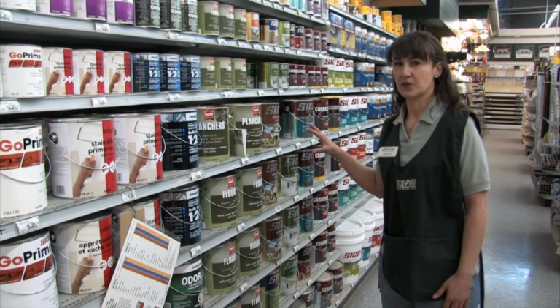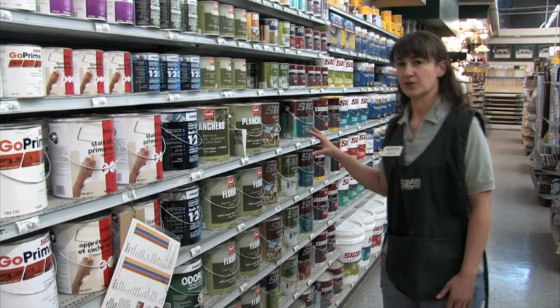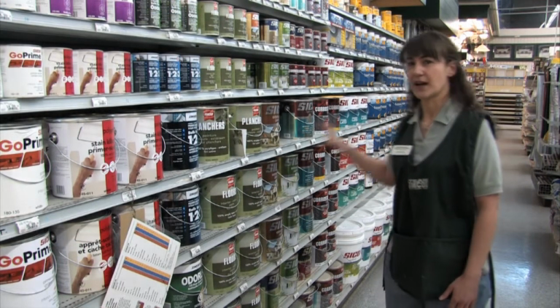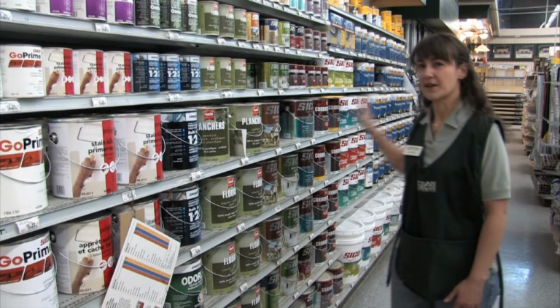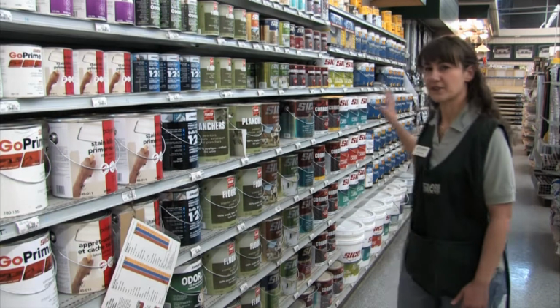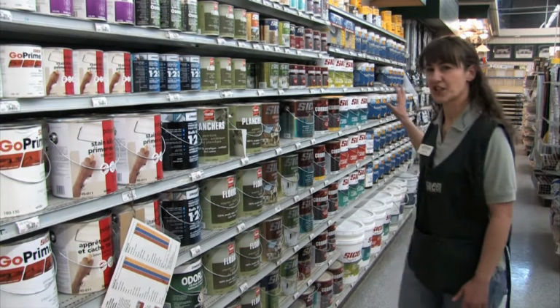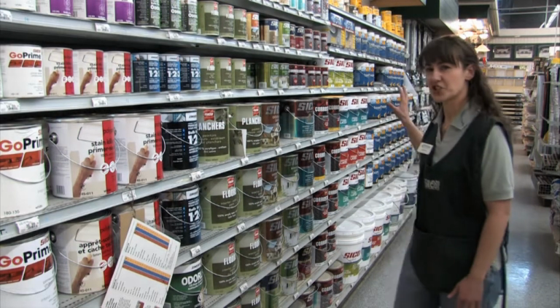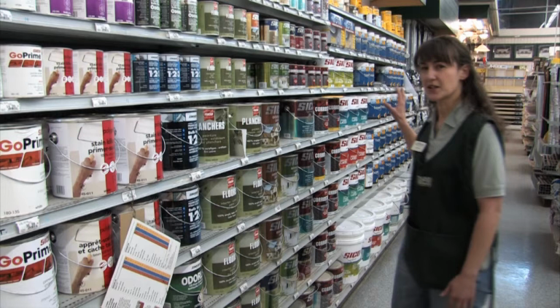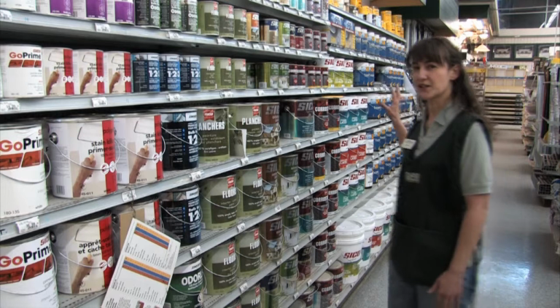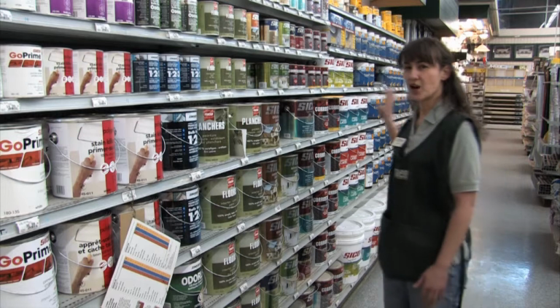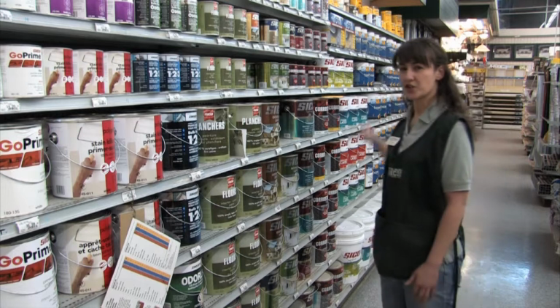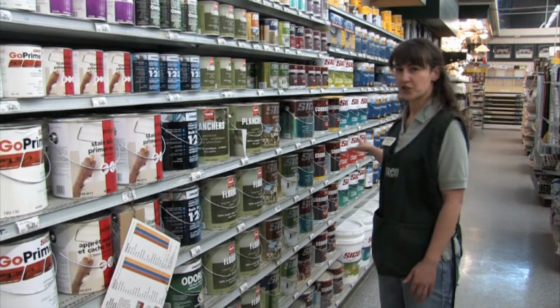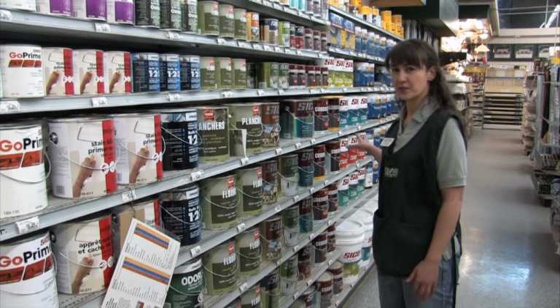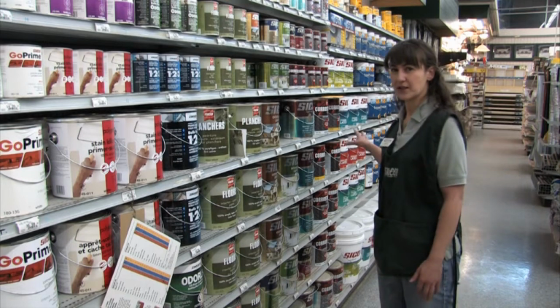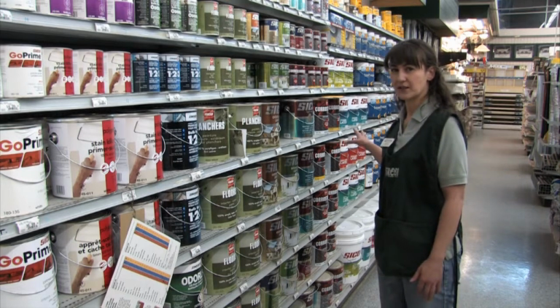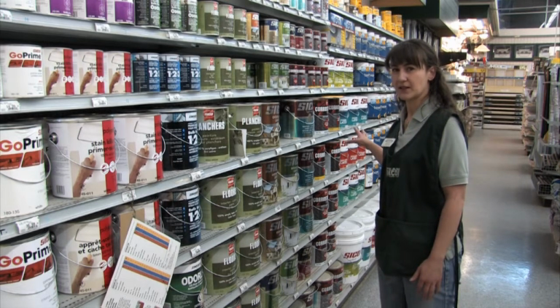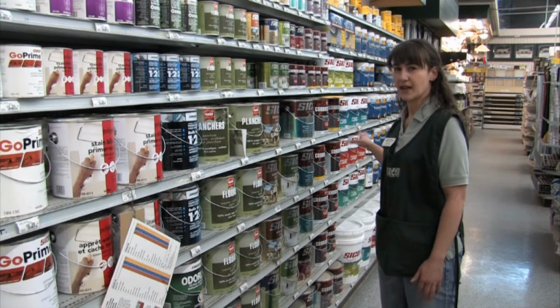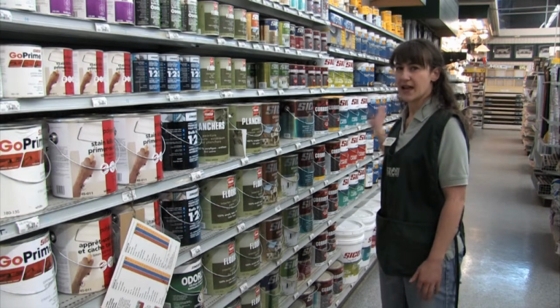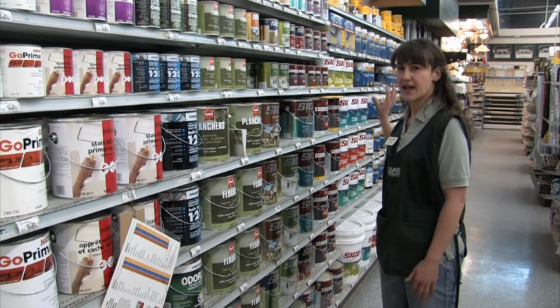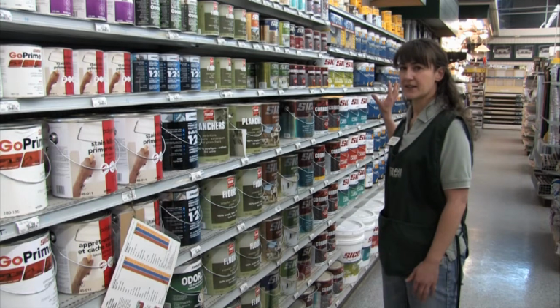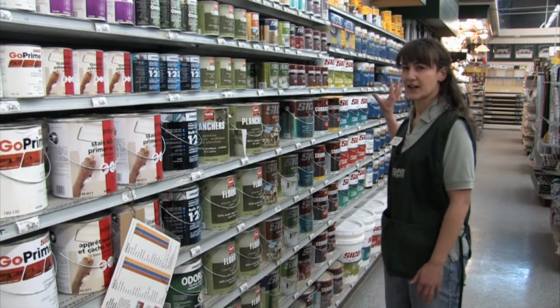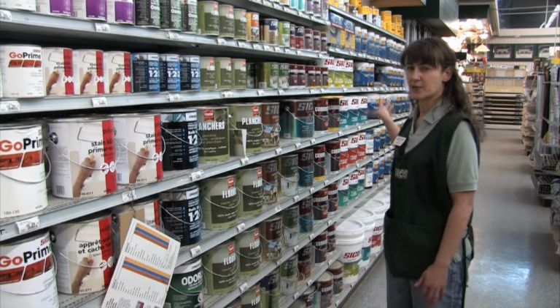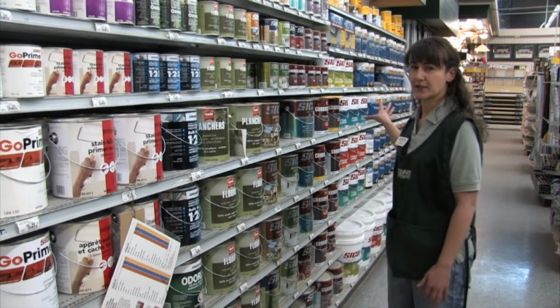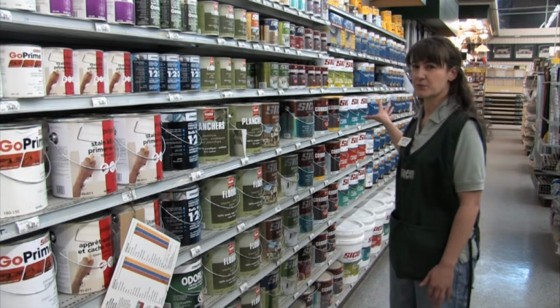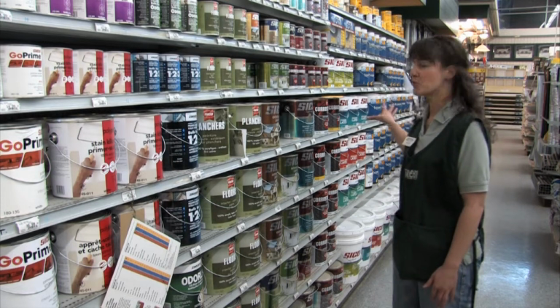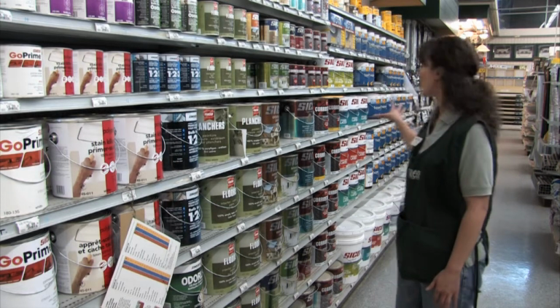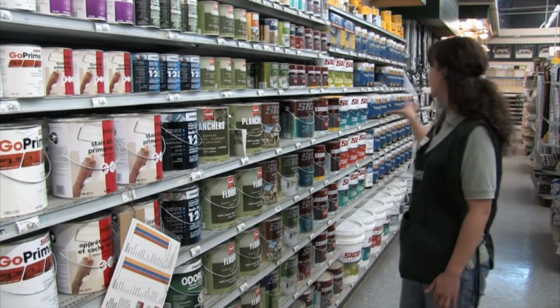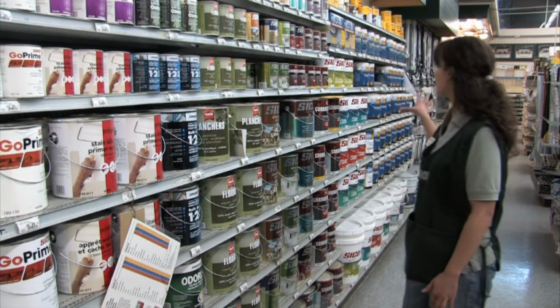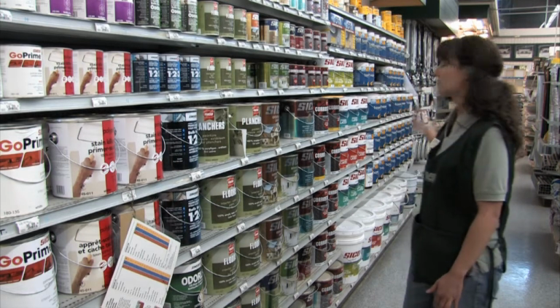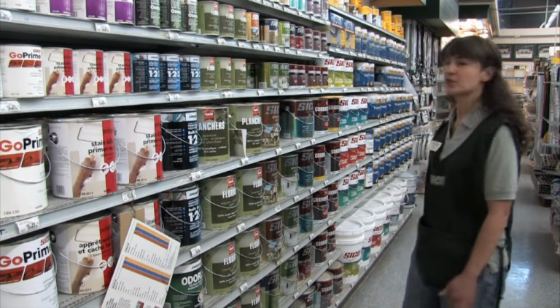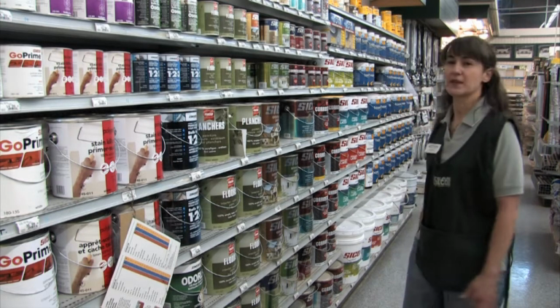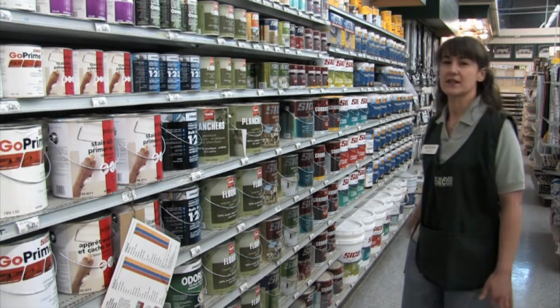We also have a selection of contractor paints and the 100% Boomerang recycled paint.